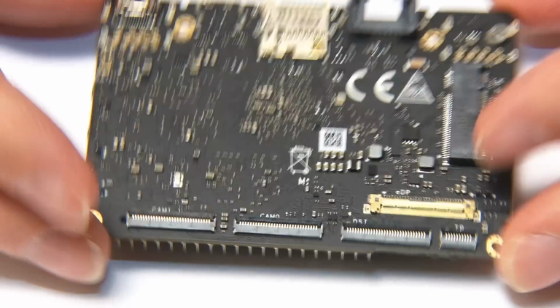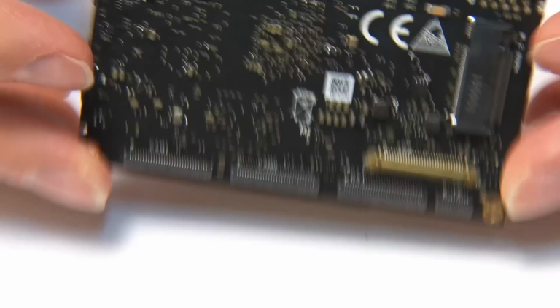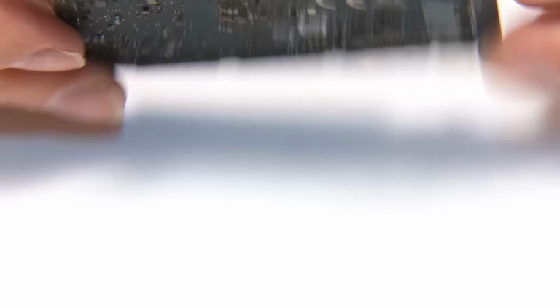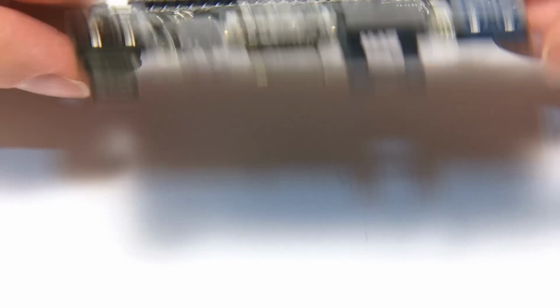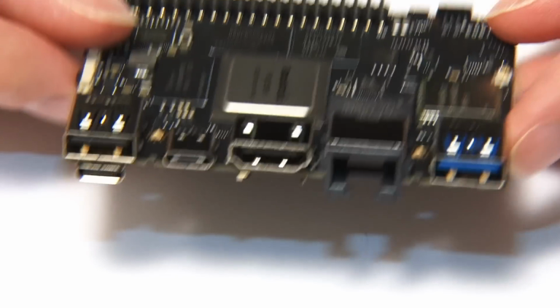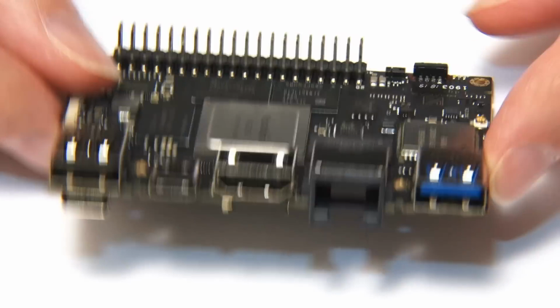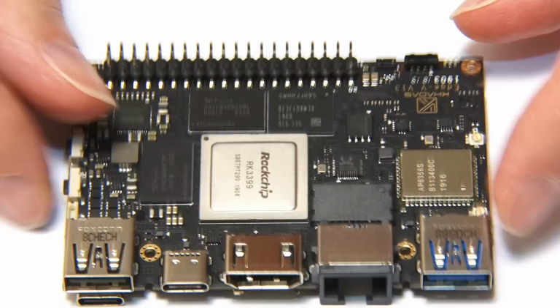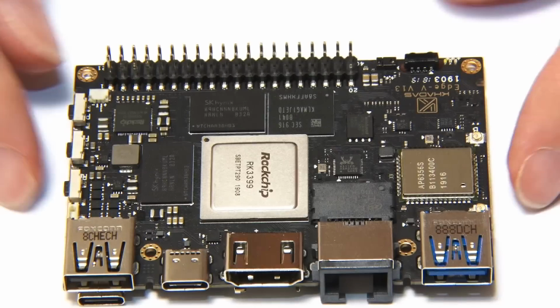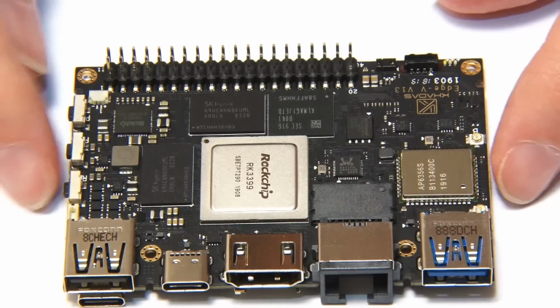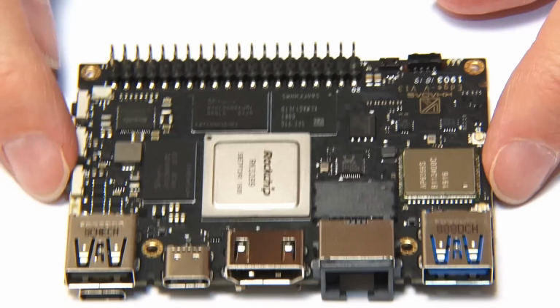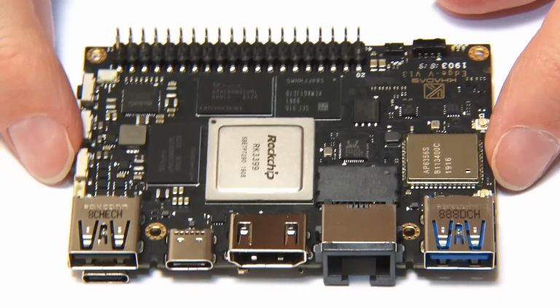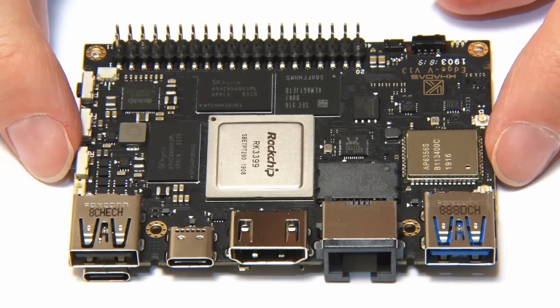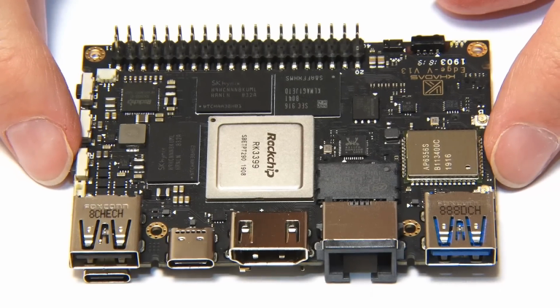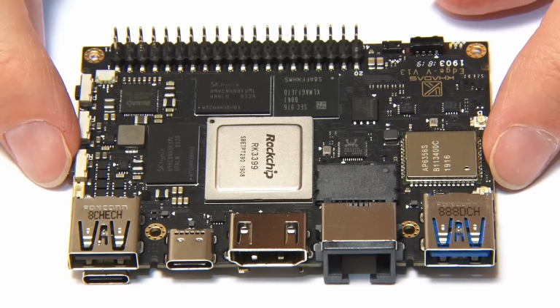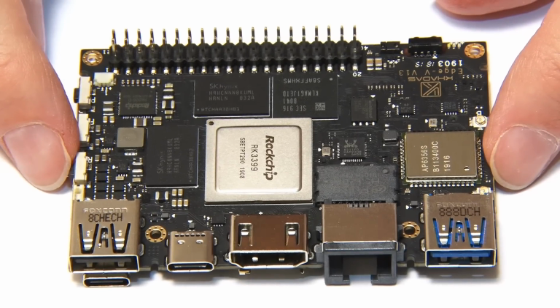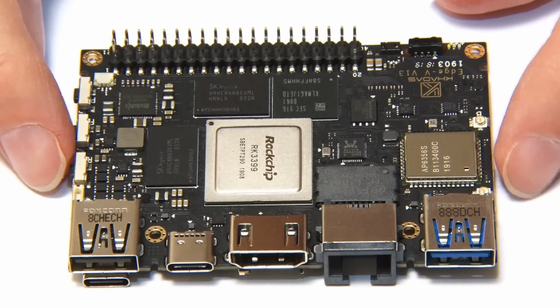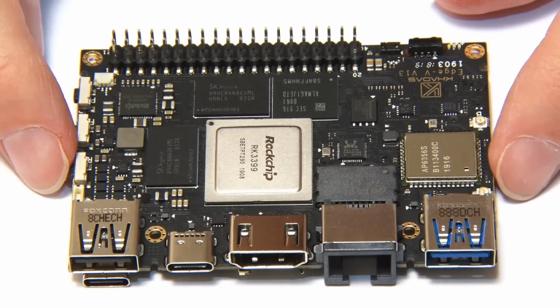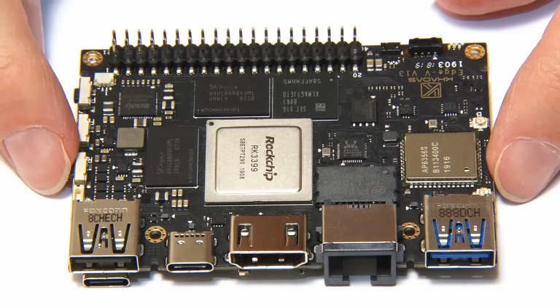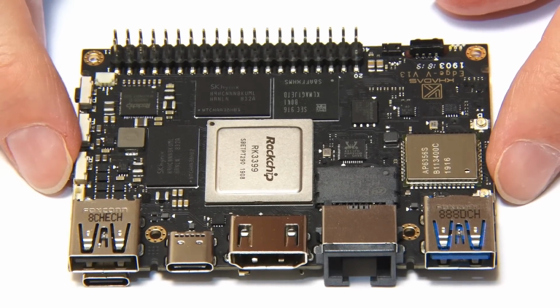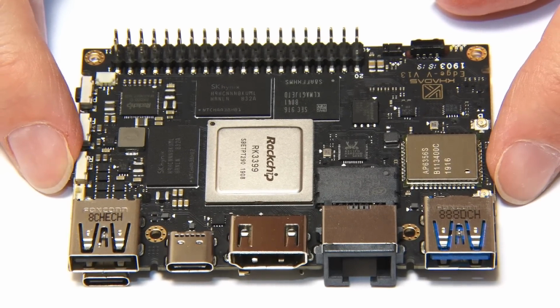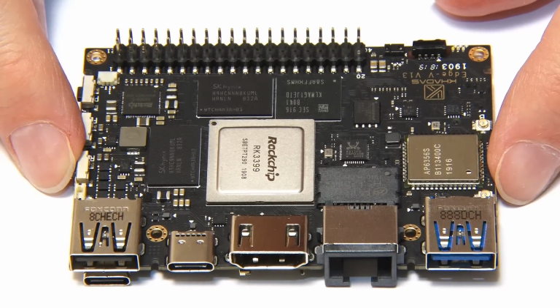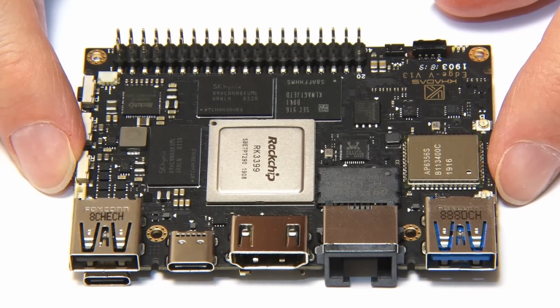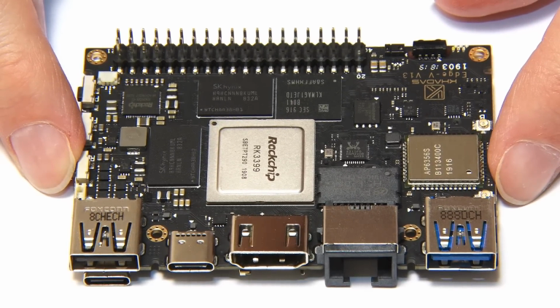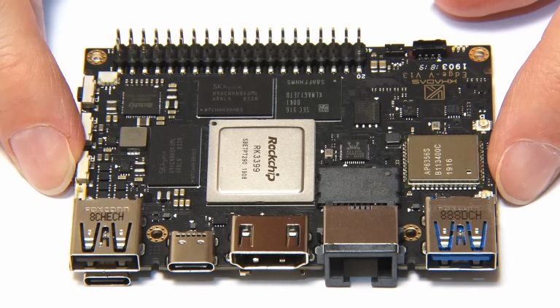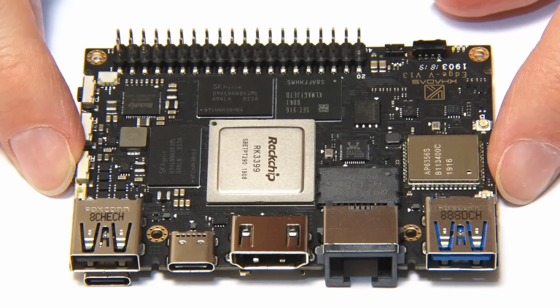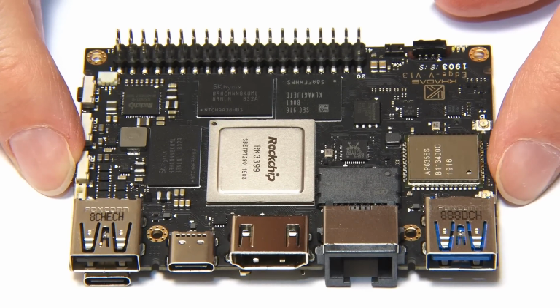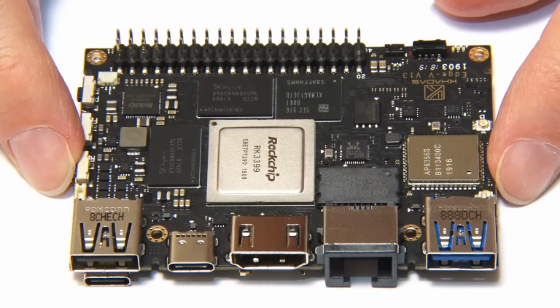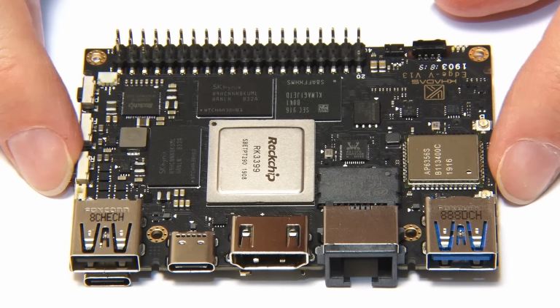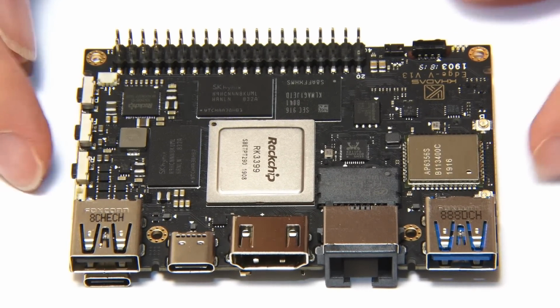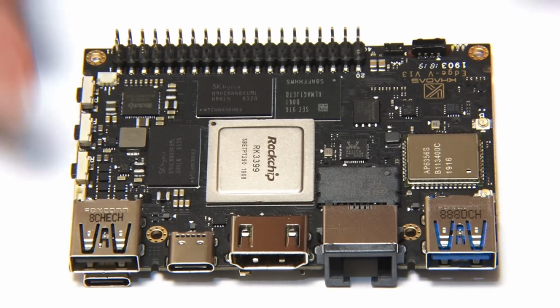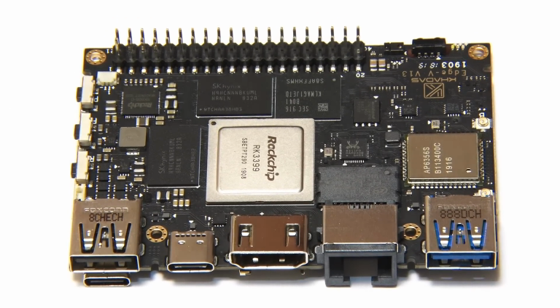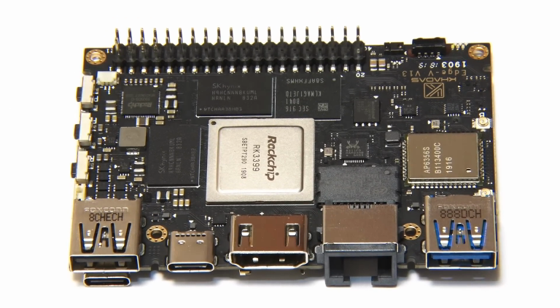So let's flip the board back the right way round — and there we have the Khadas Edge 5.